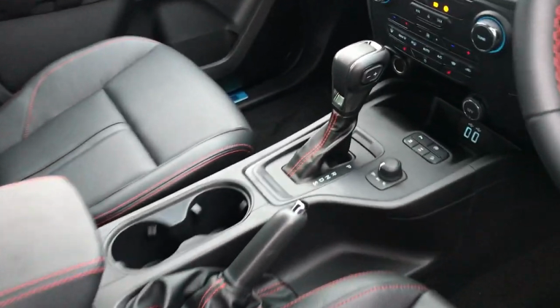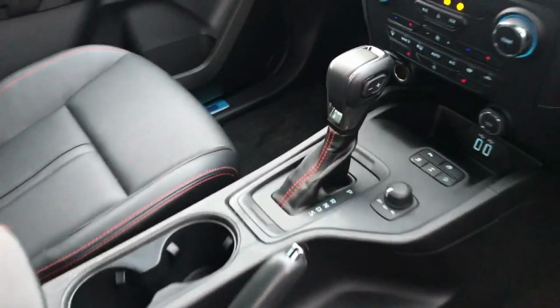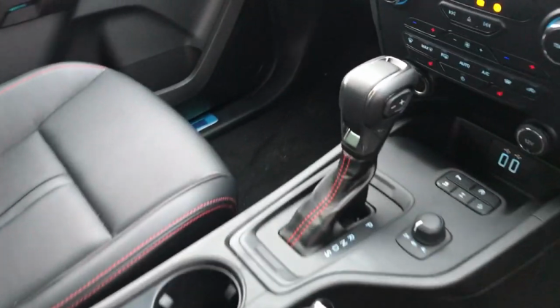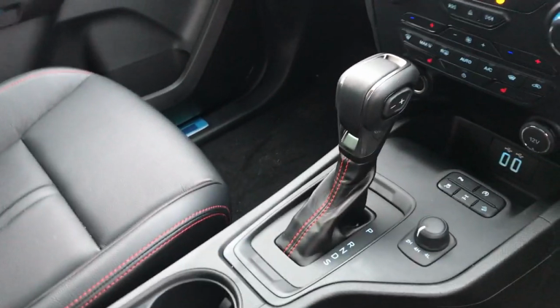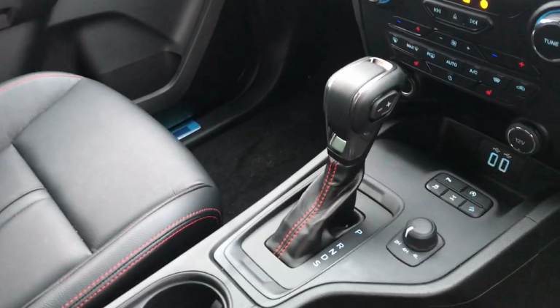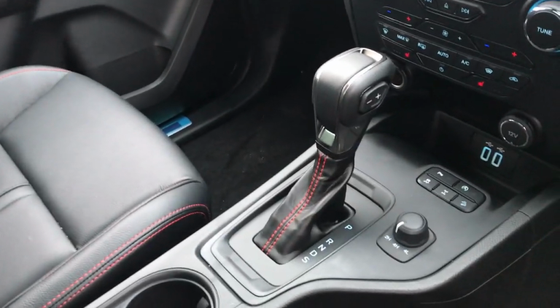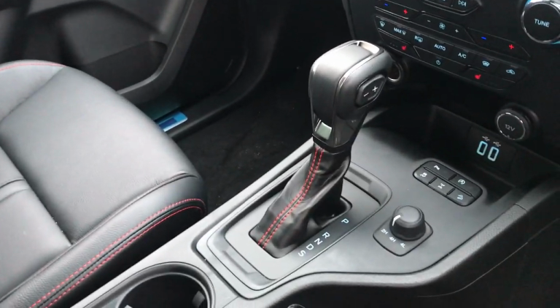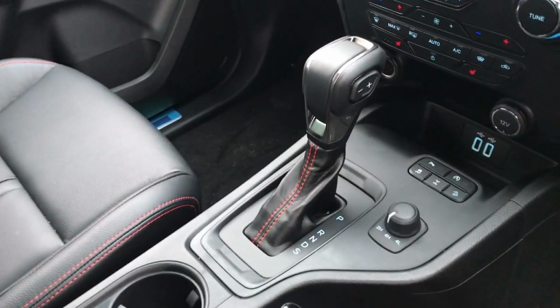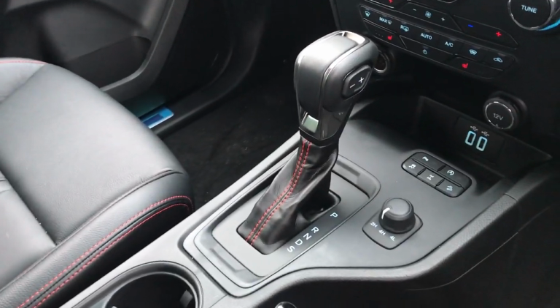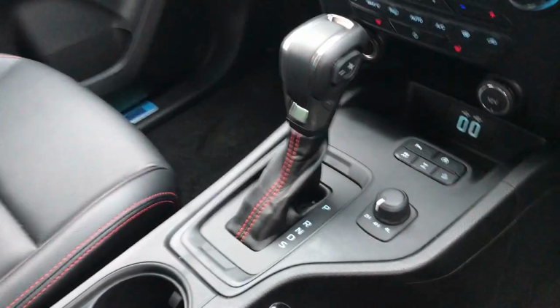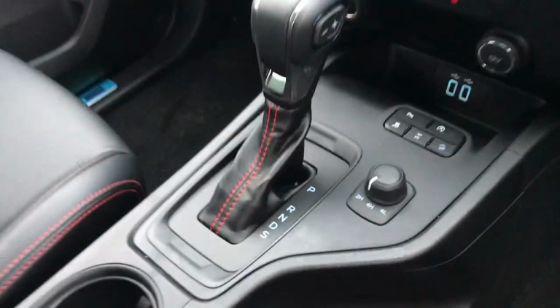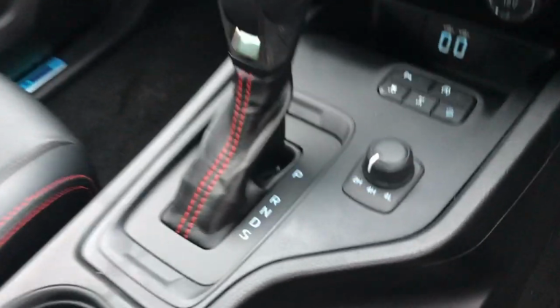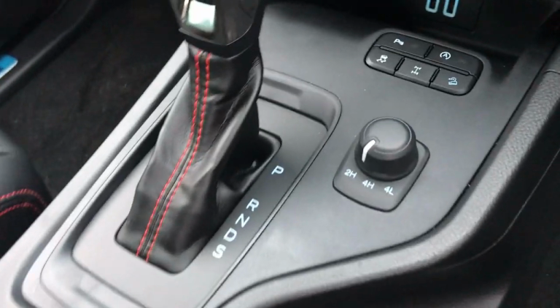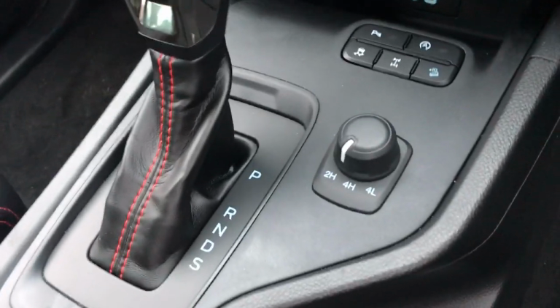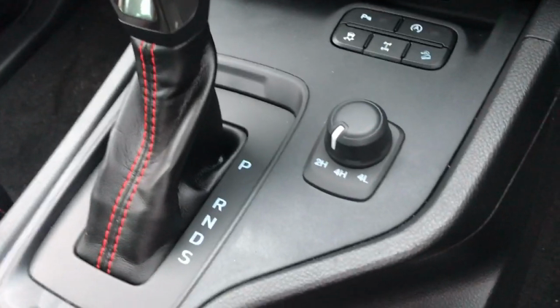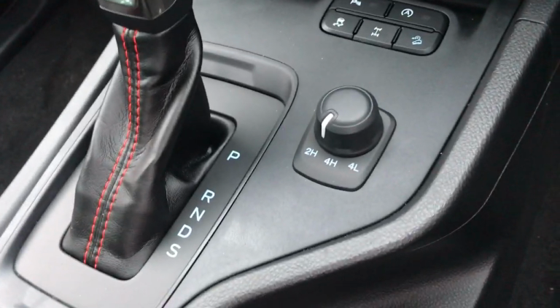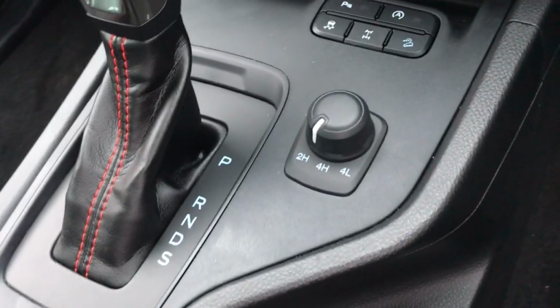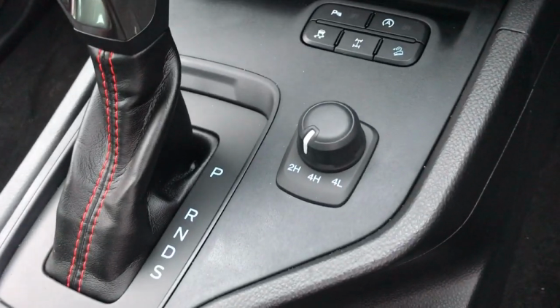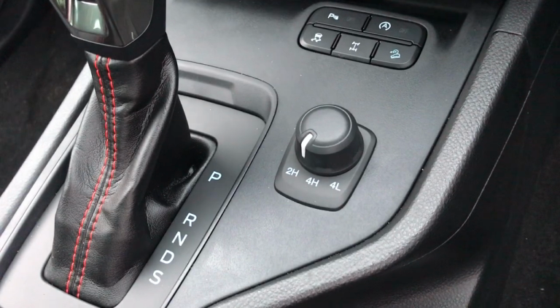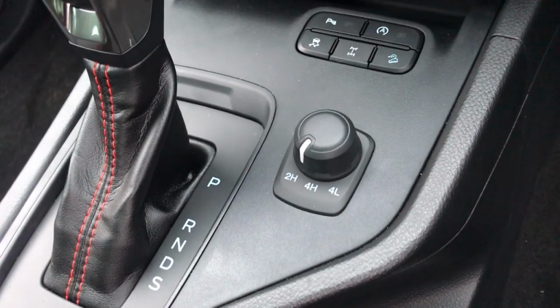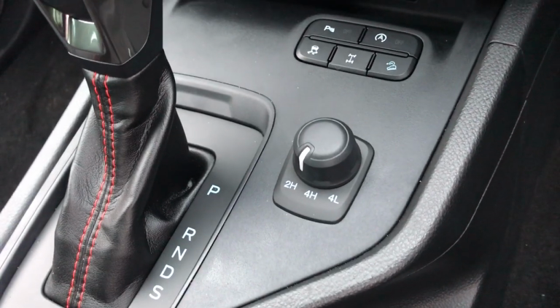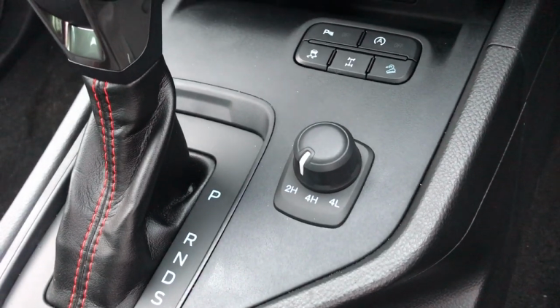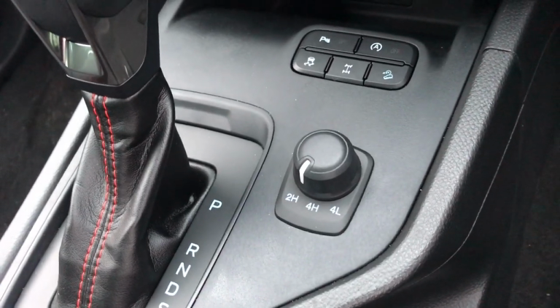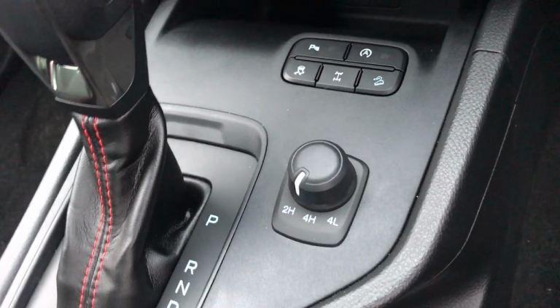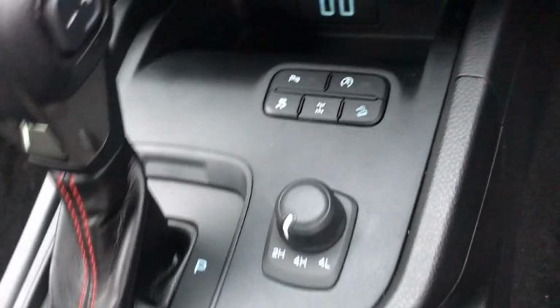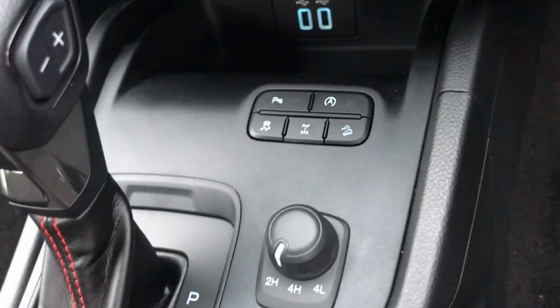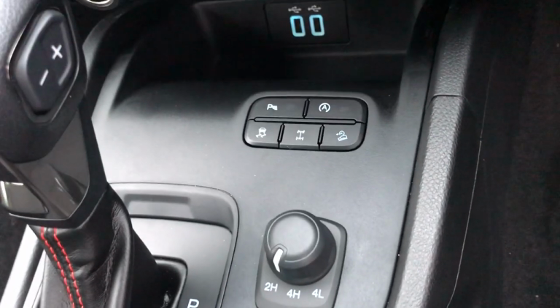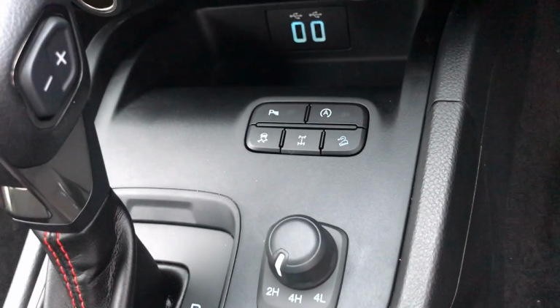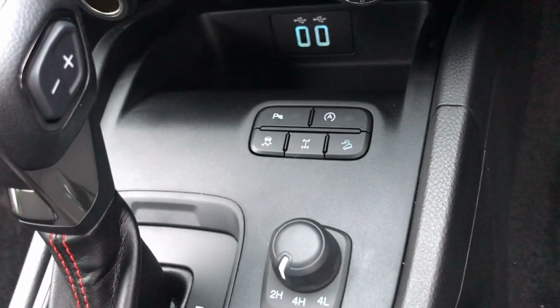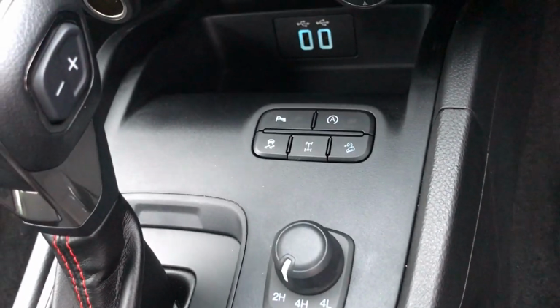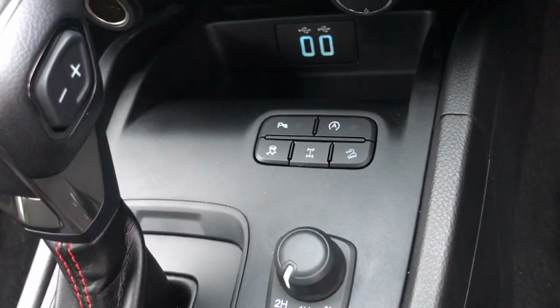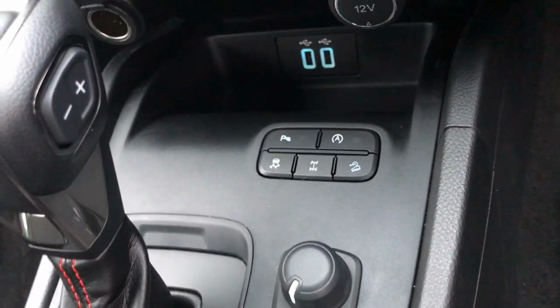Inside we have our 10-speed automatic gearbox, we have our selector here for four-wheel drive, and we also have our diff lock up here as well.